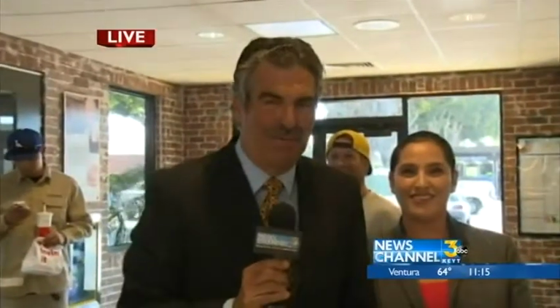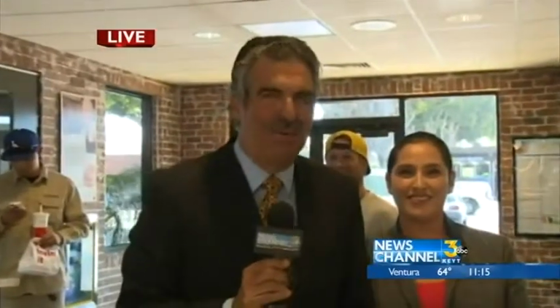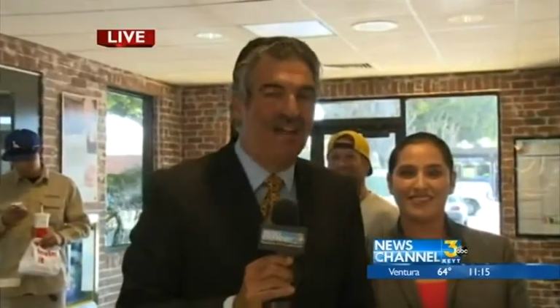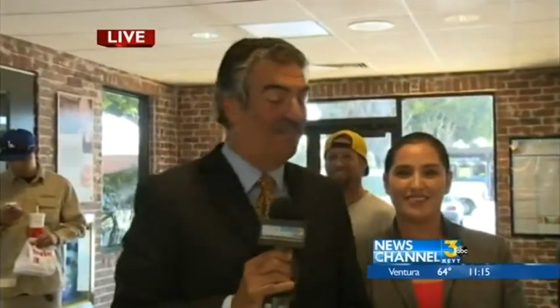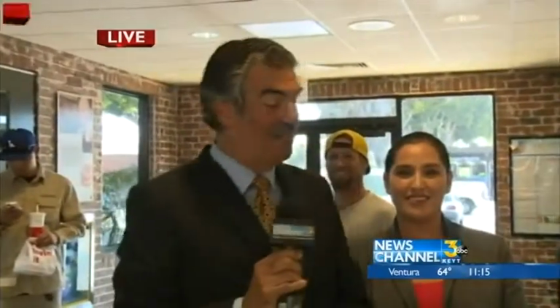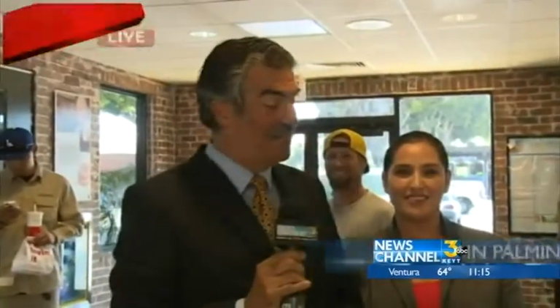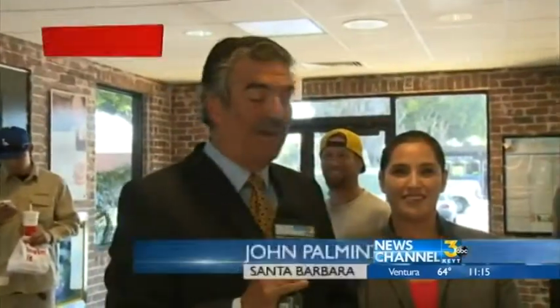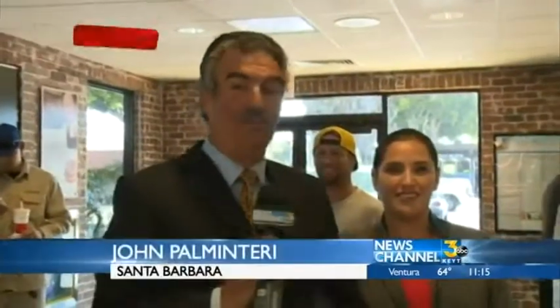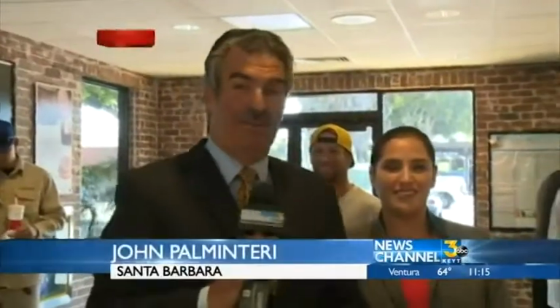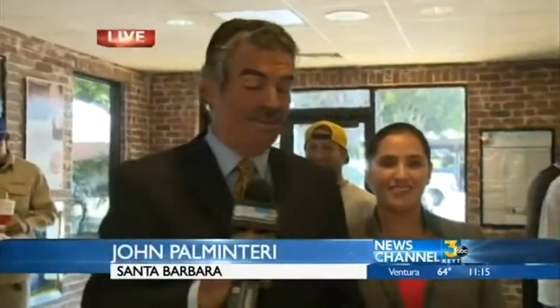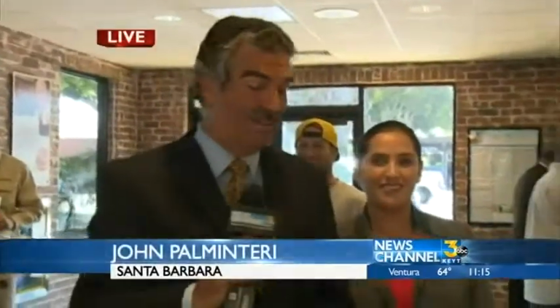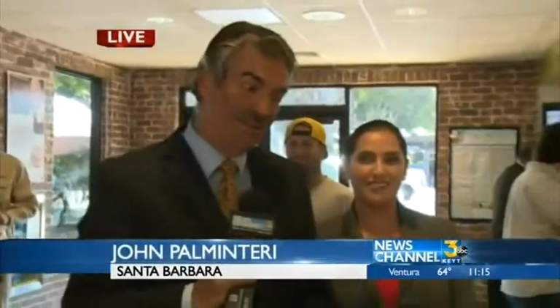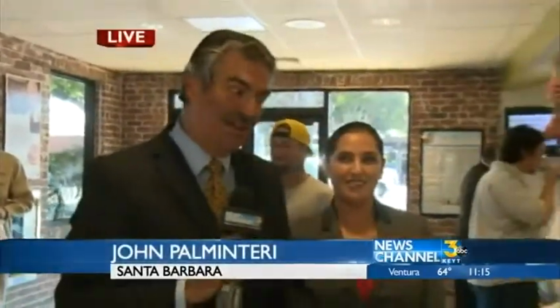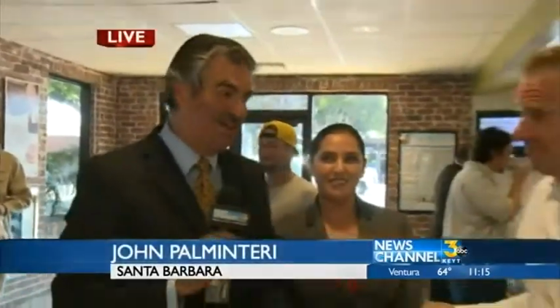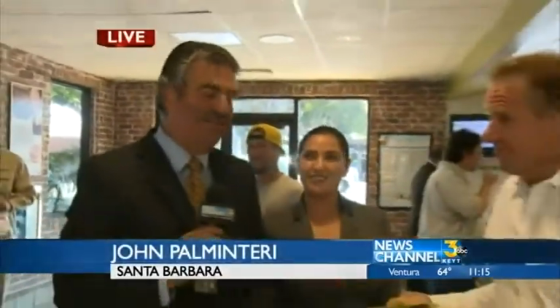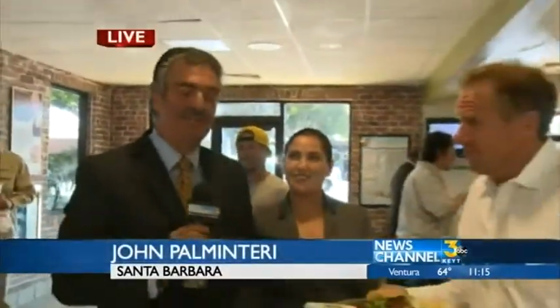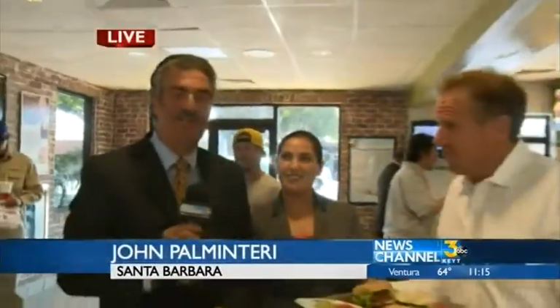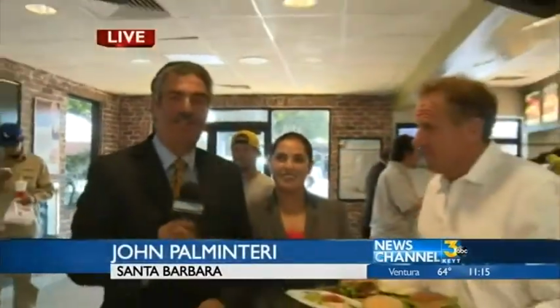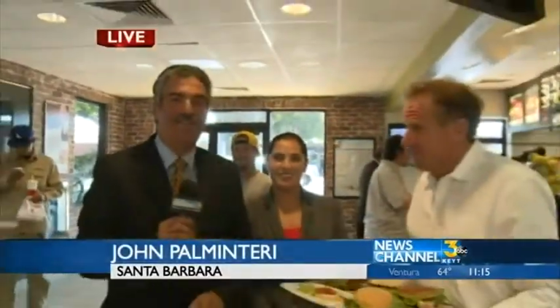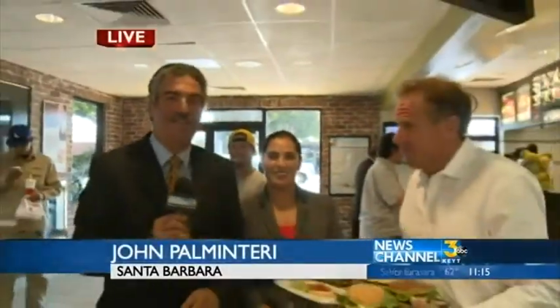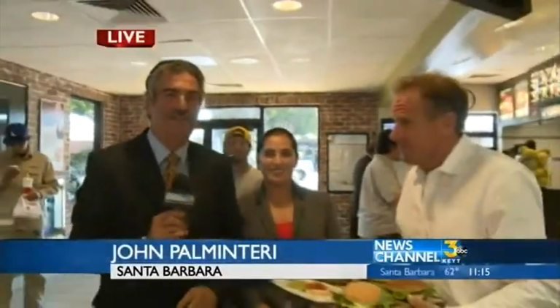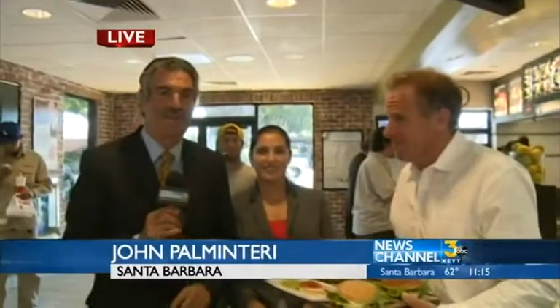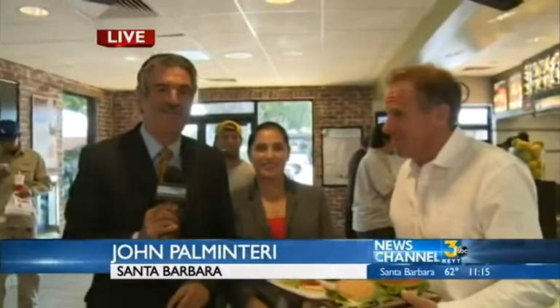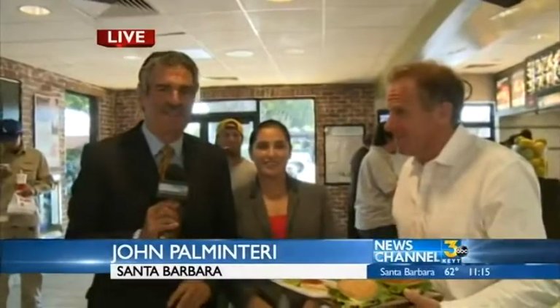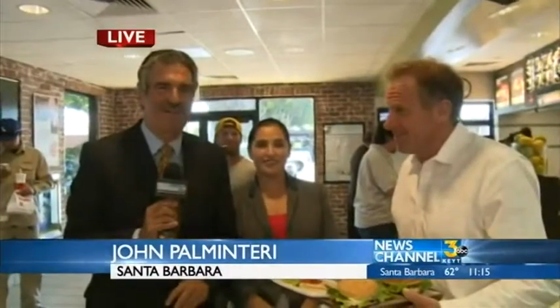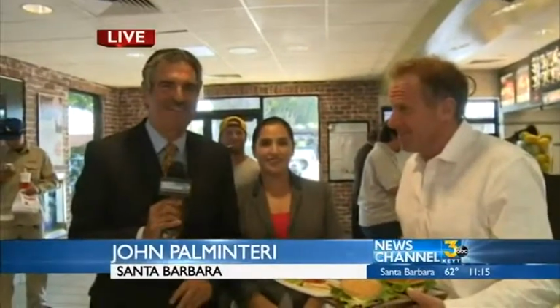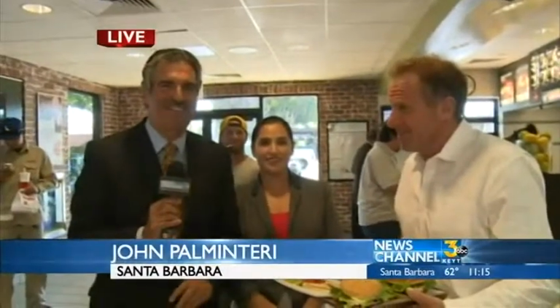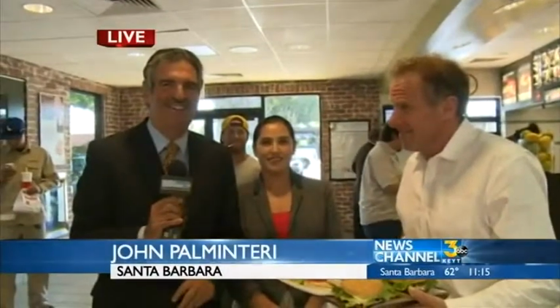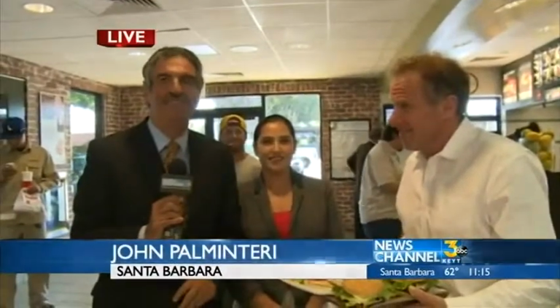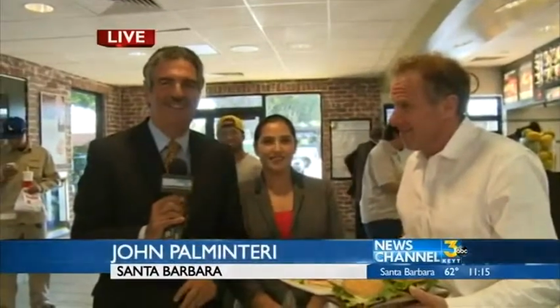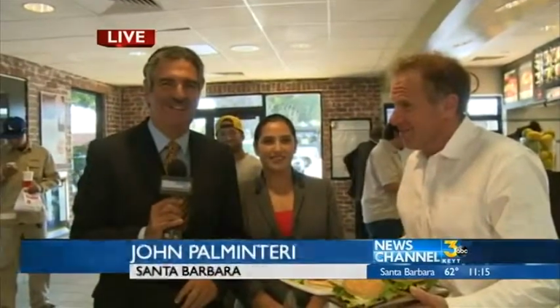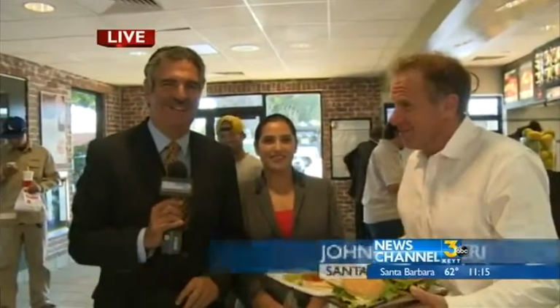Reporting live from the McDonald's on Milpas Street, where a lot of good food is coming out of the kitchen this morning. I'm John Palminteri, News Channel 3.